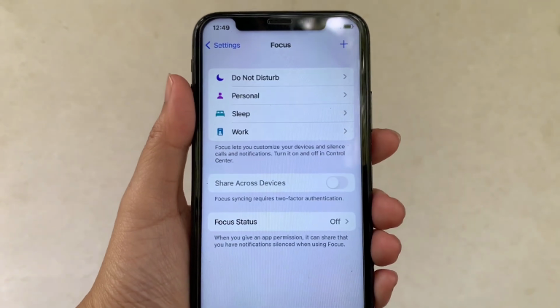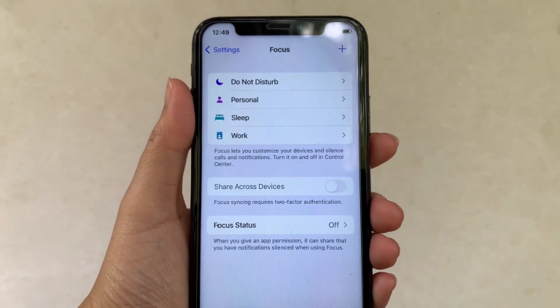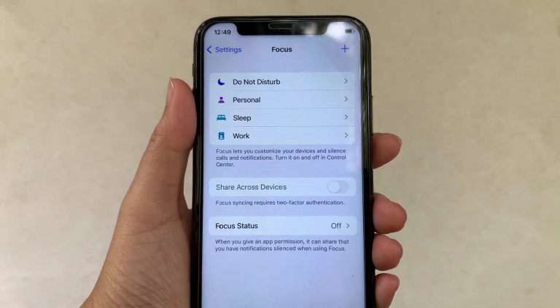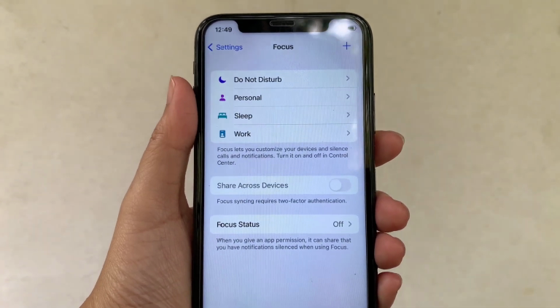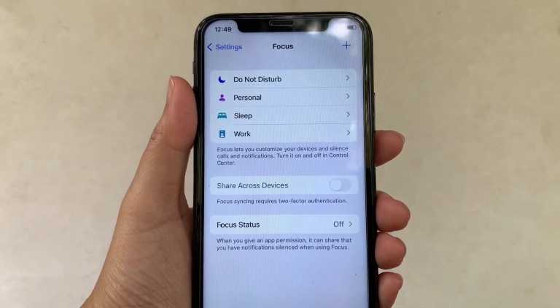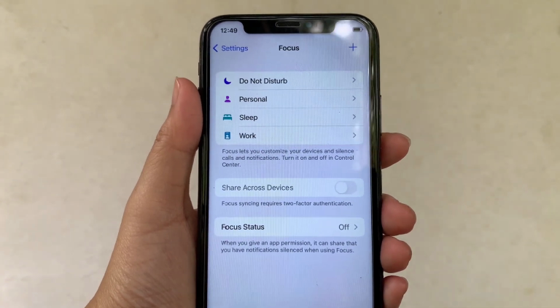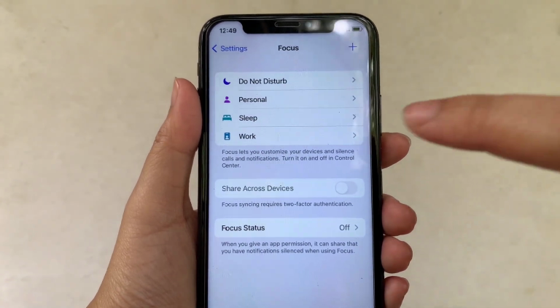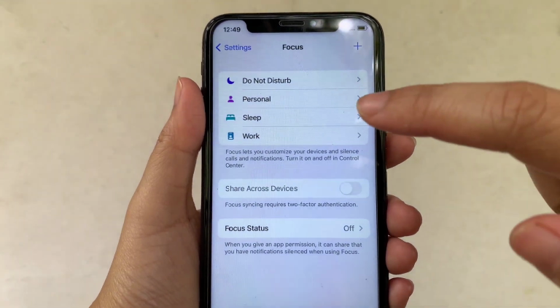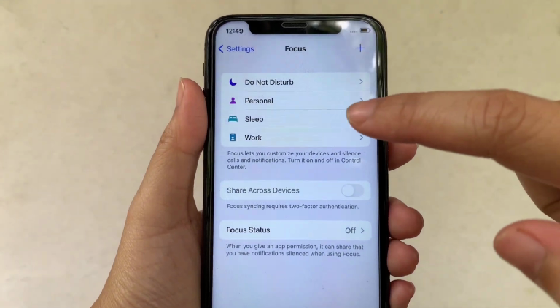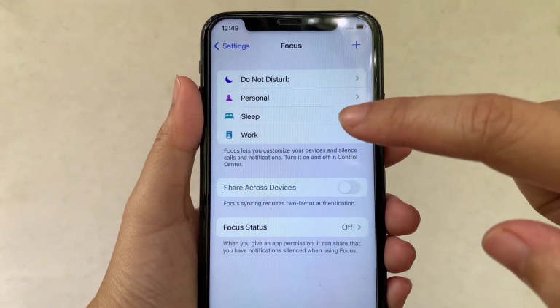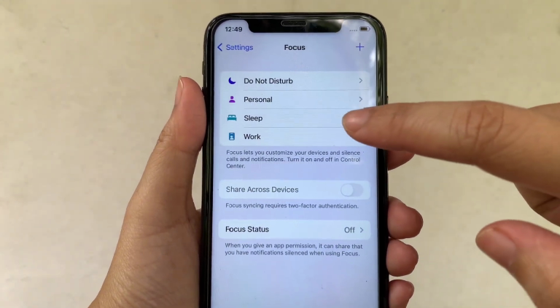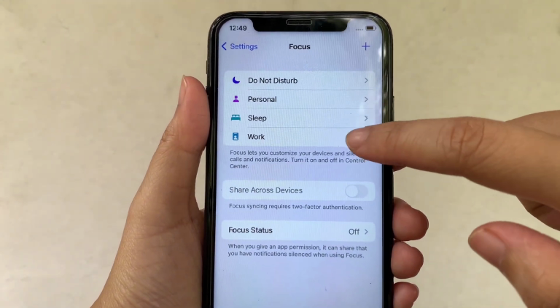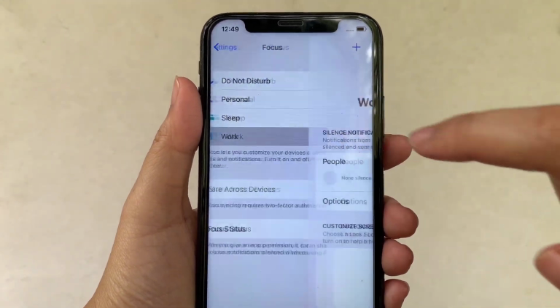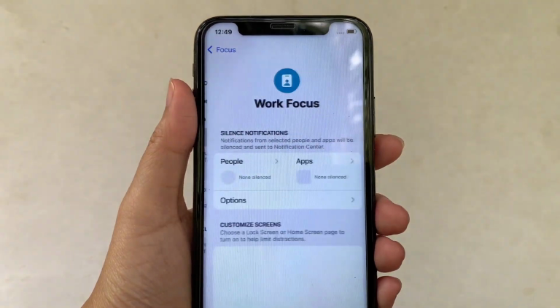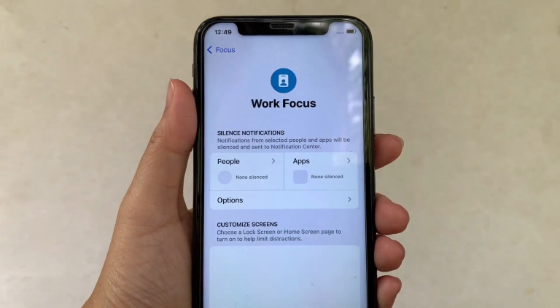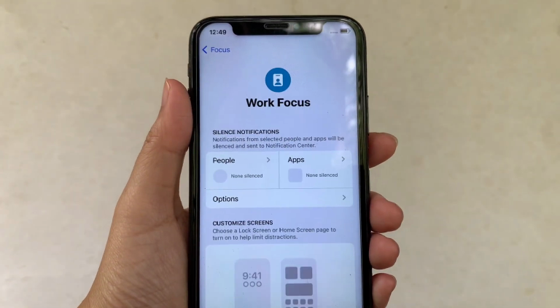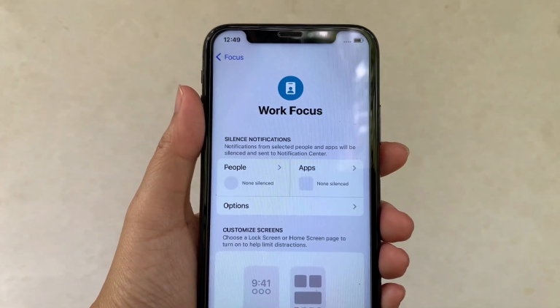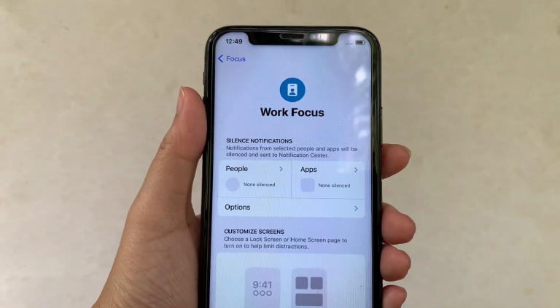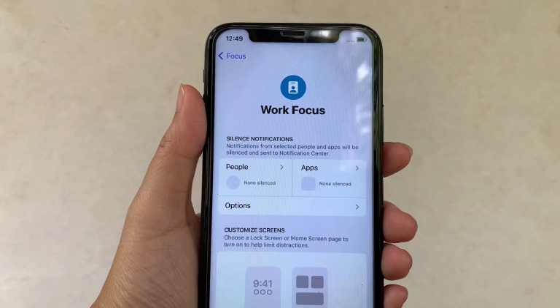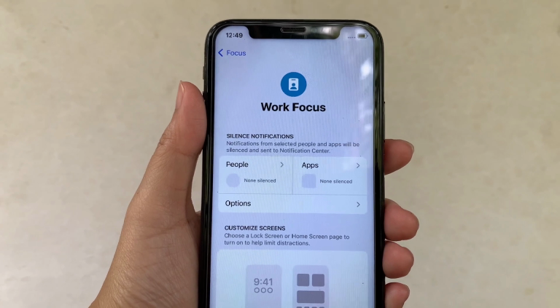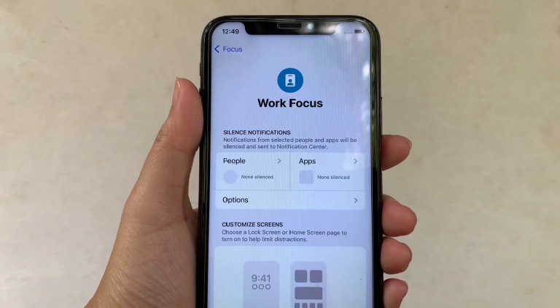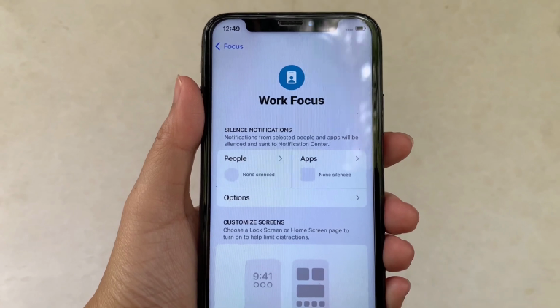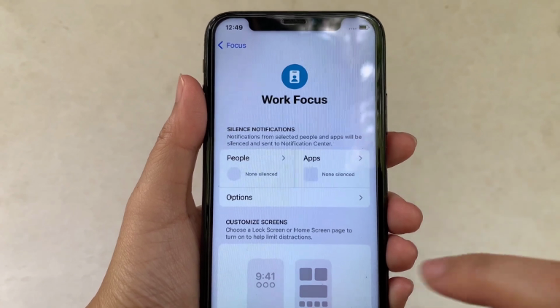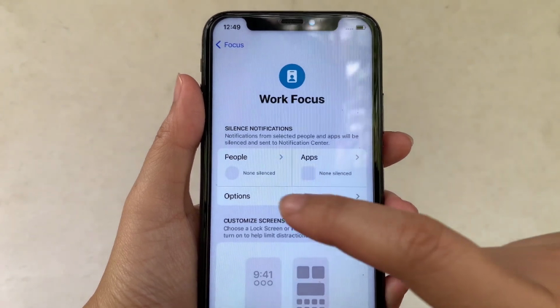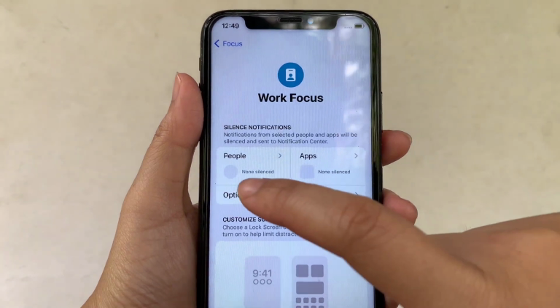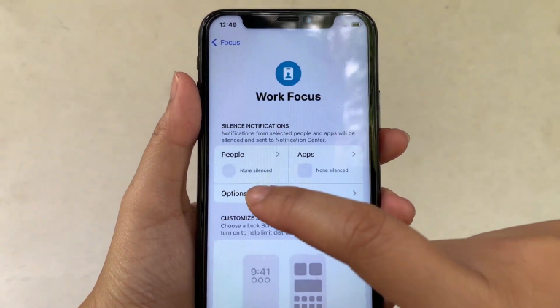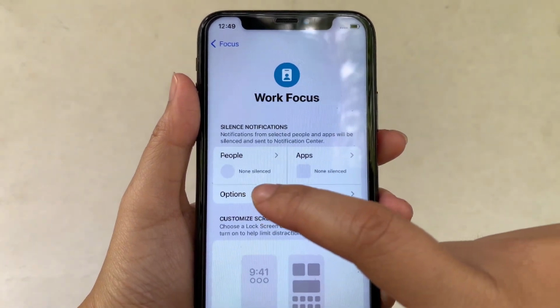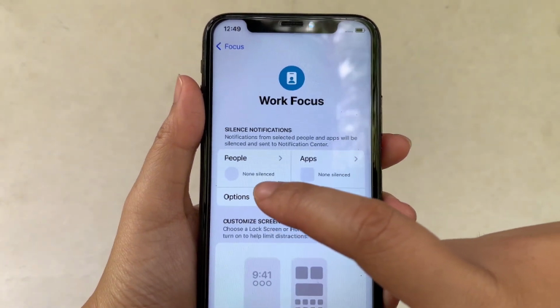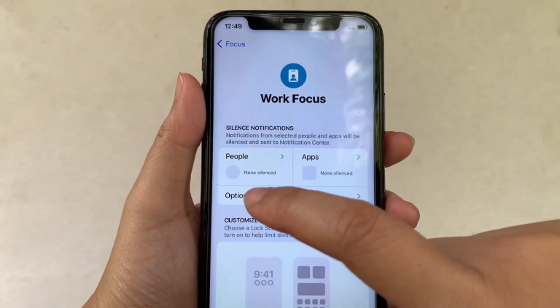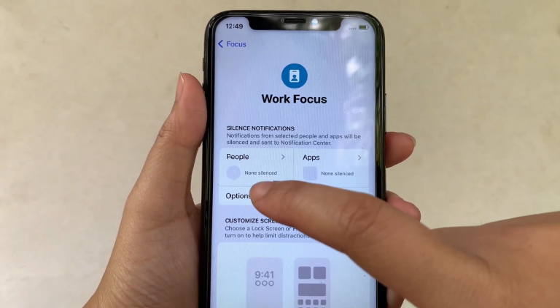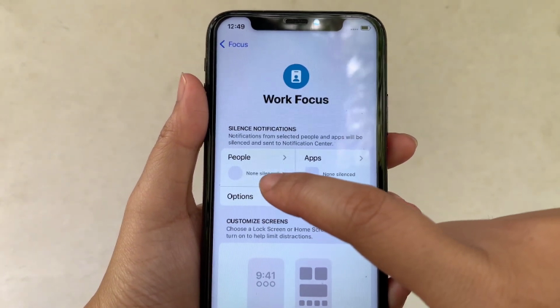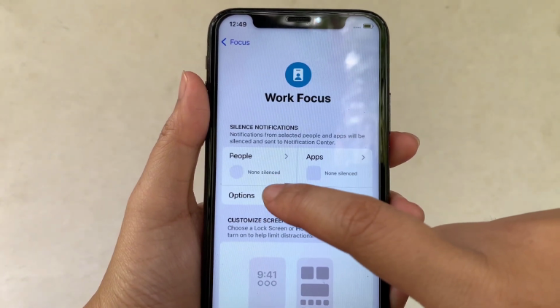Then in Focus, choose Work. Then in the Work Focus, click Options under Notifications.